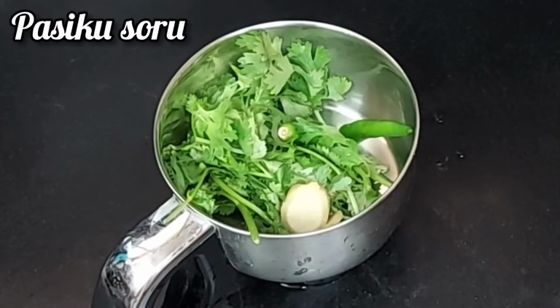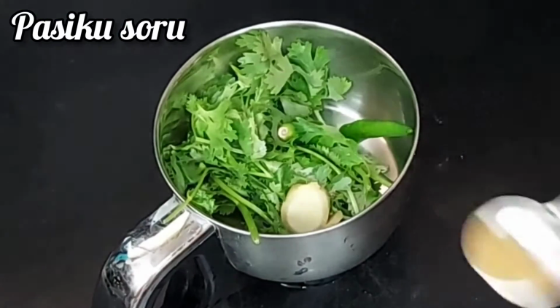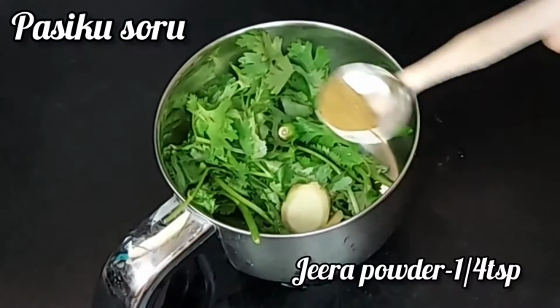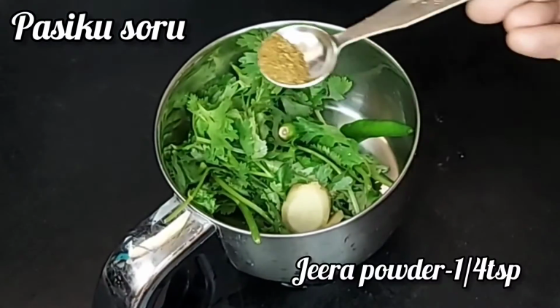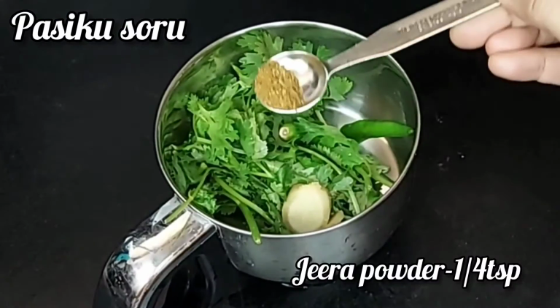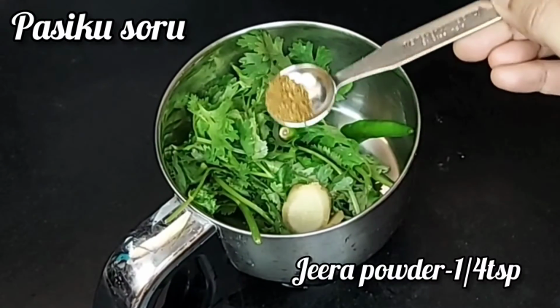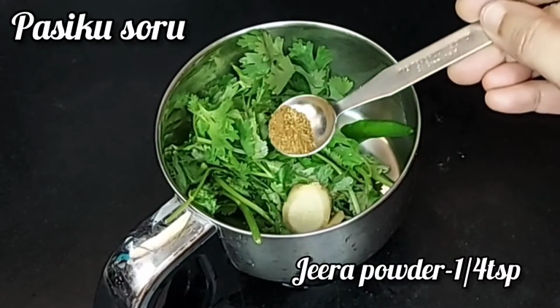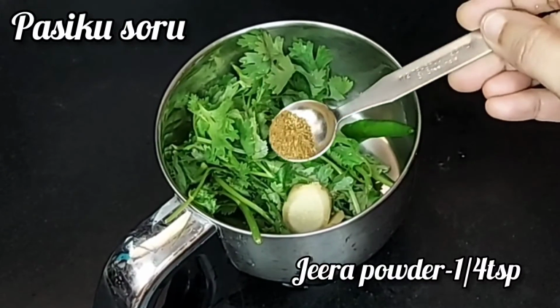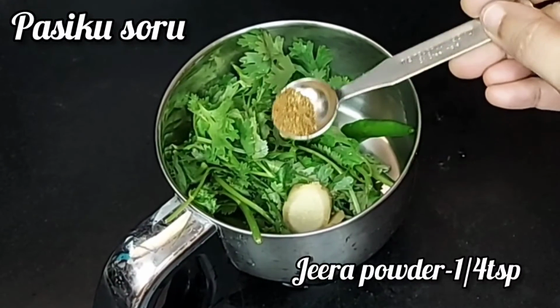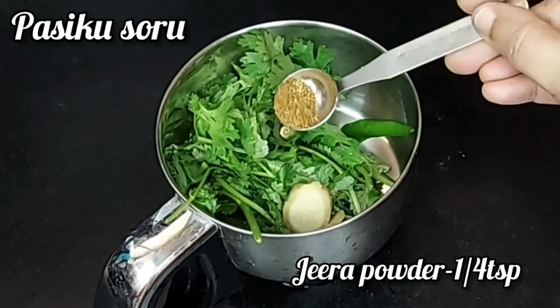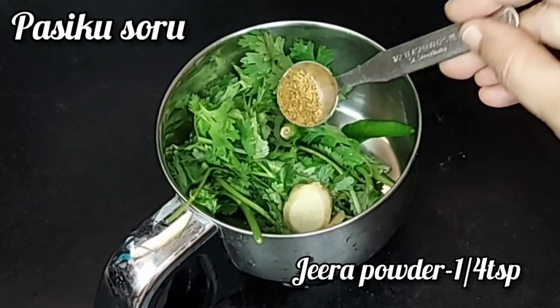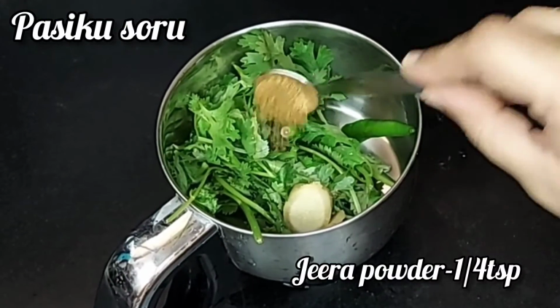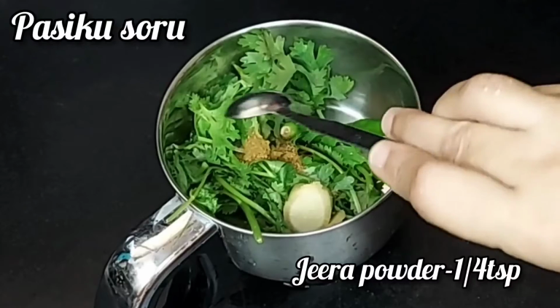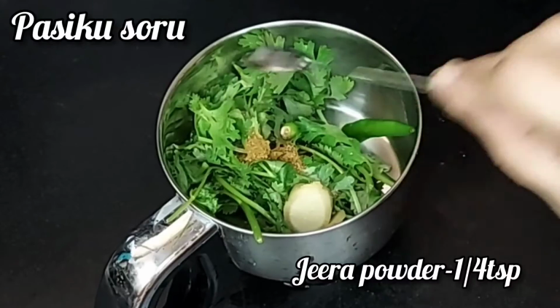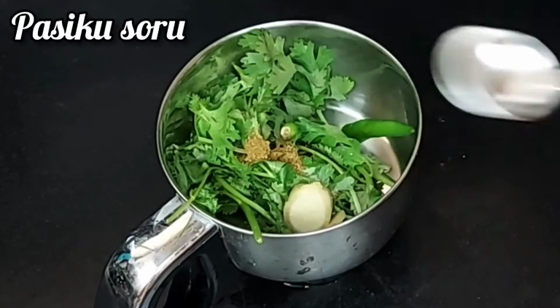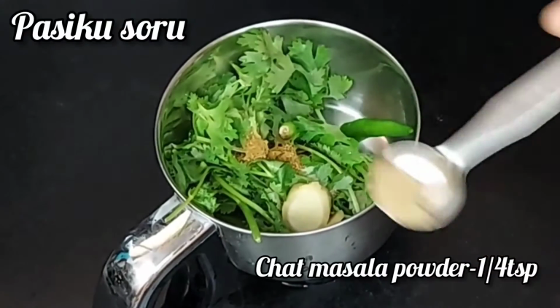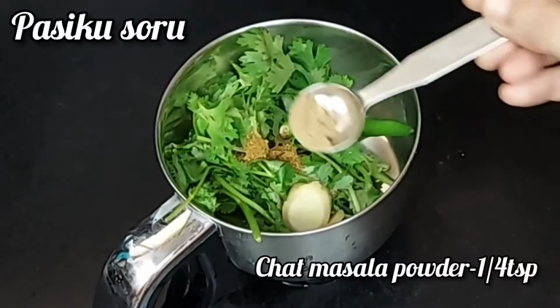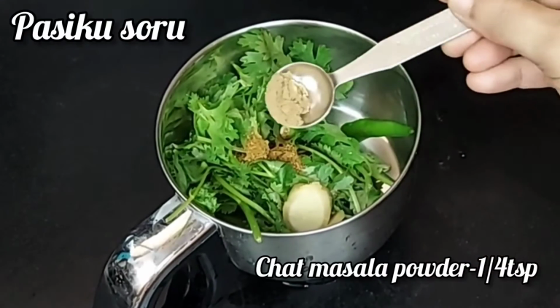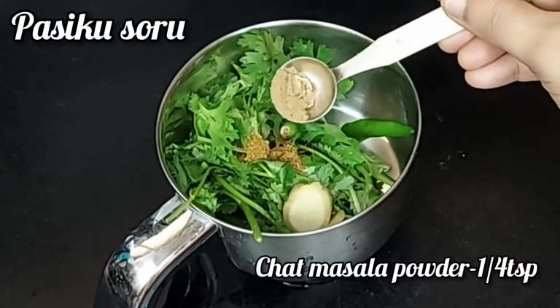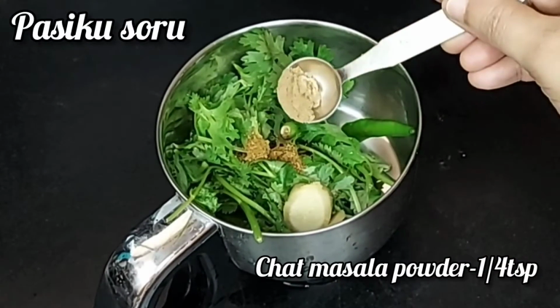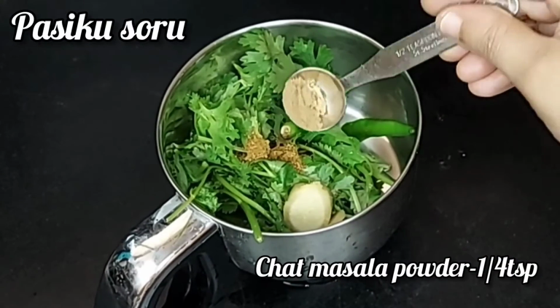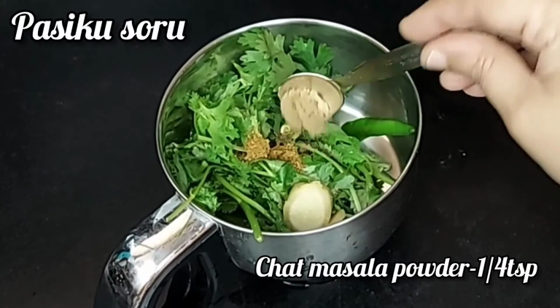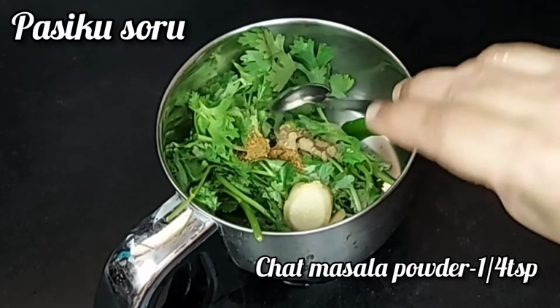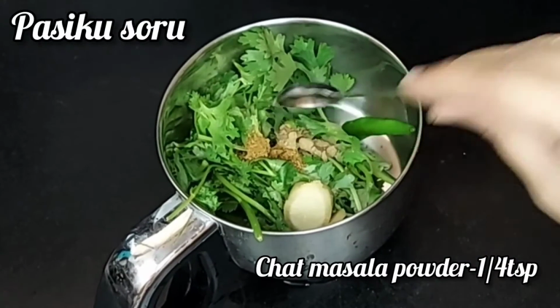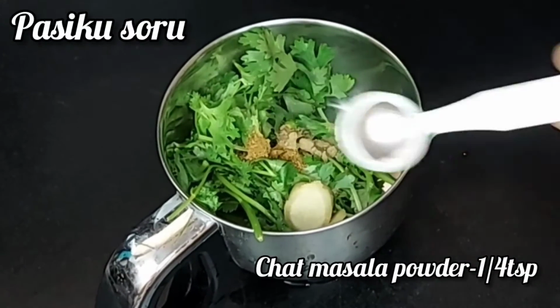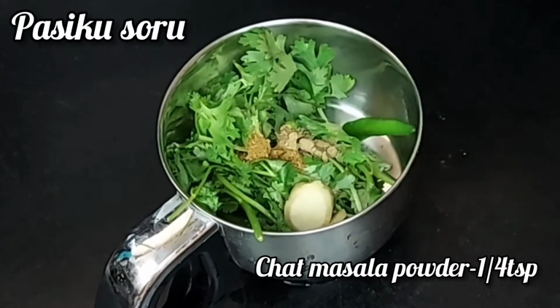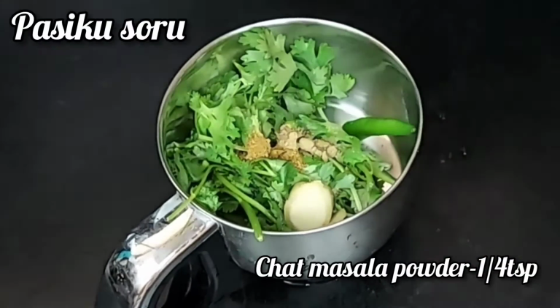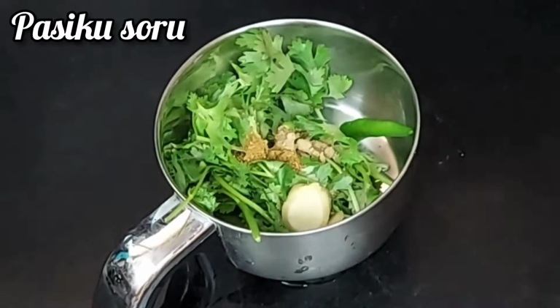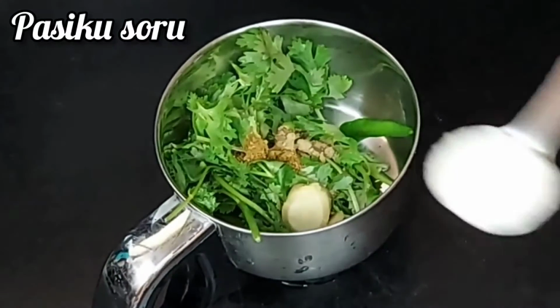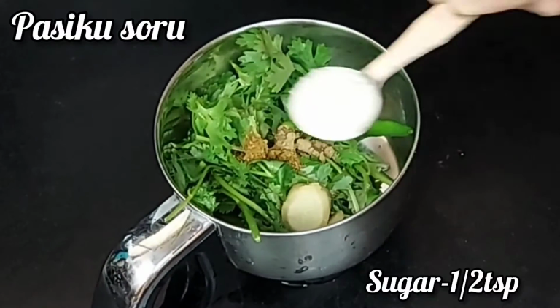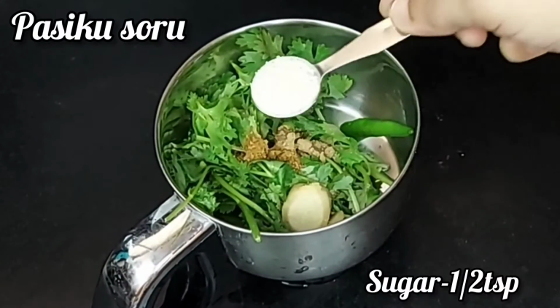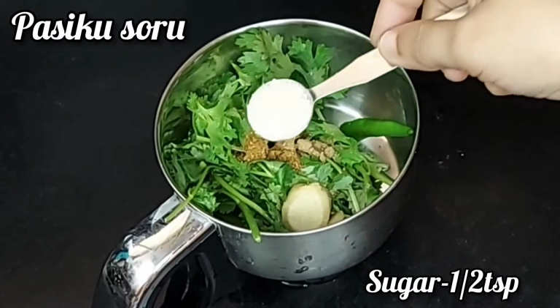Add jeera powder, chaat masala, and sugar.